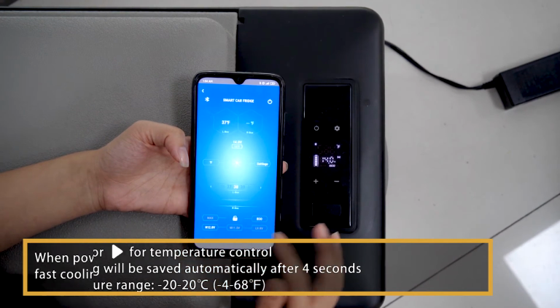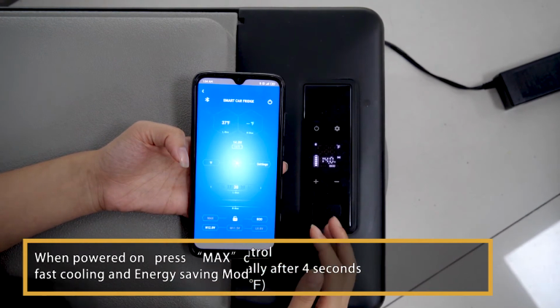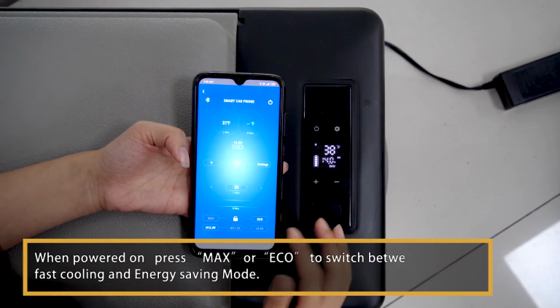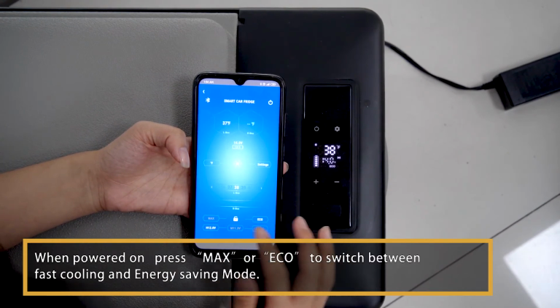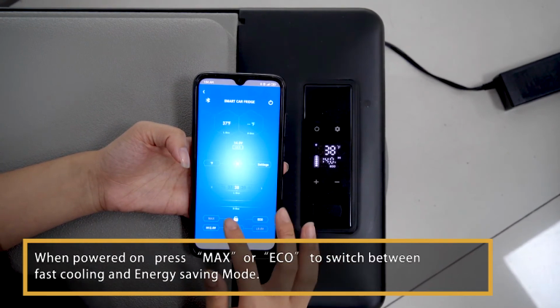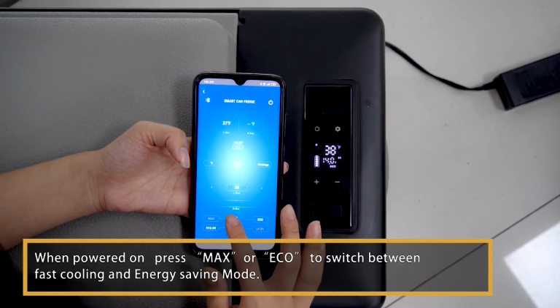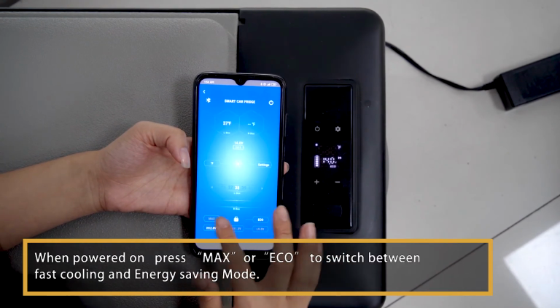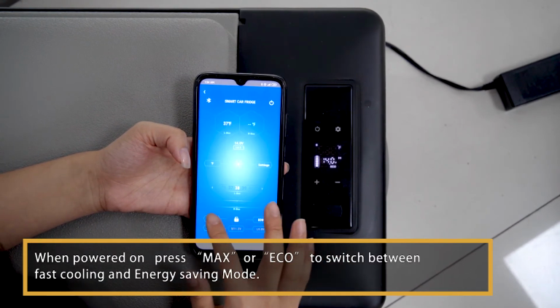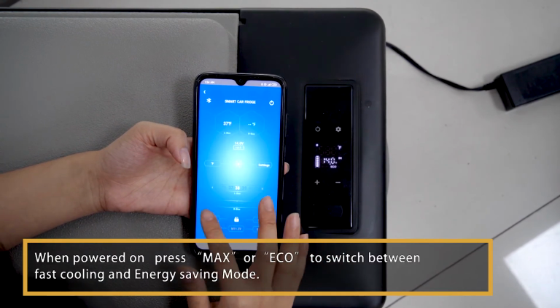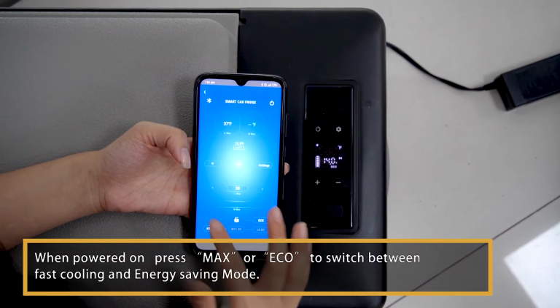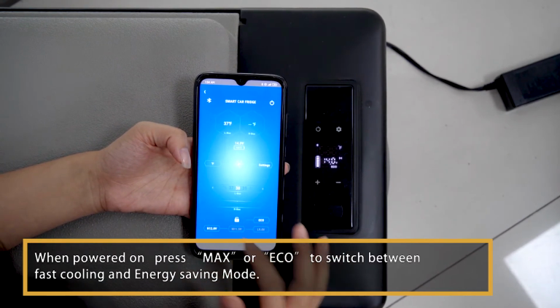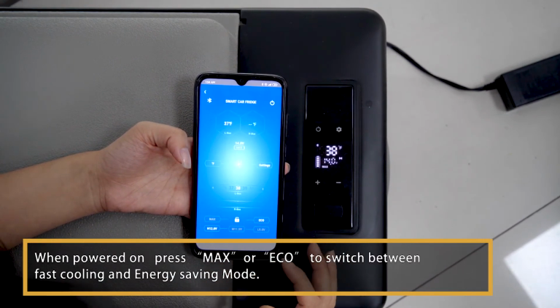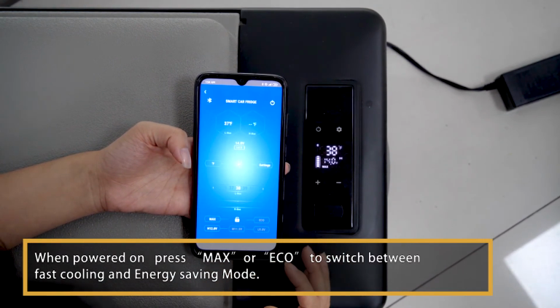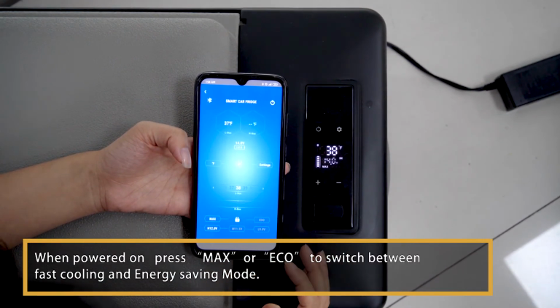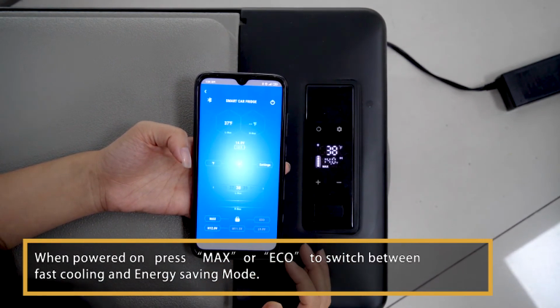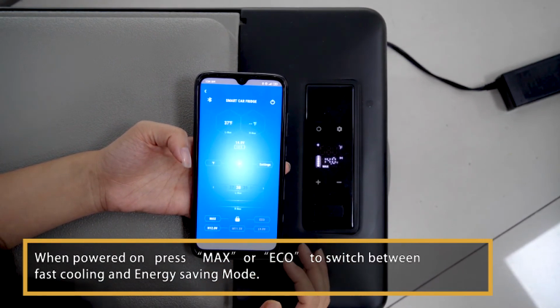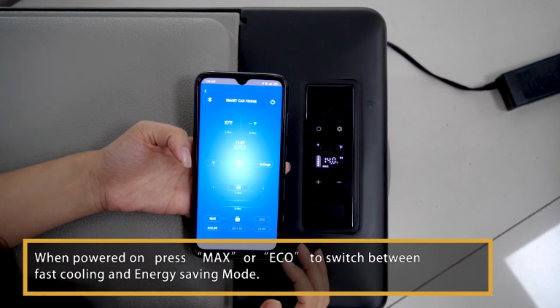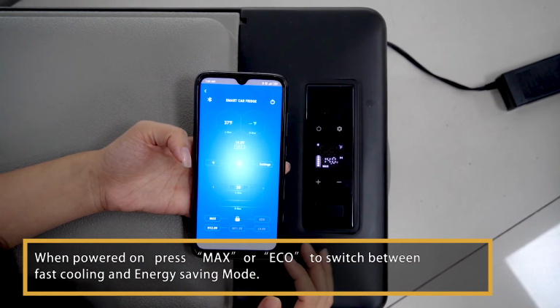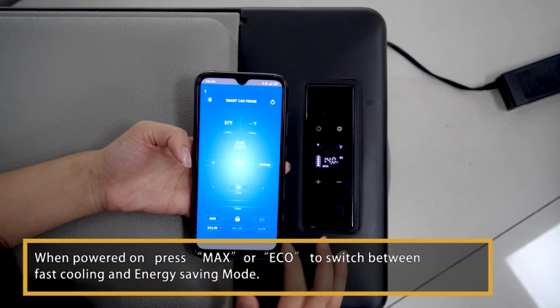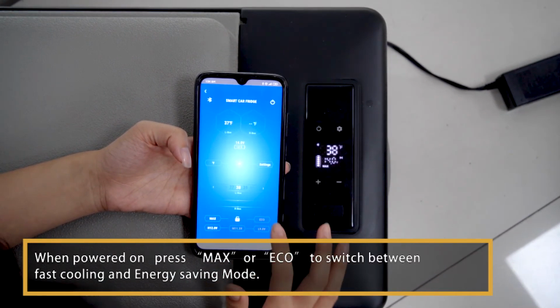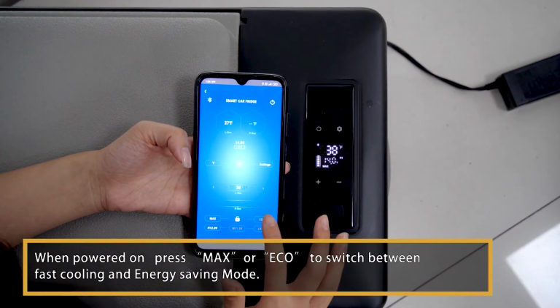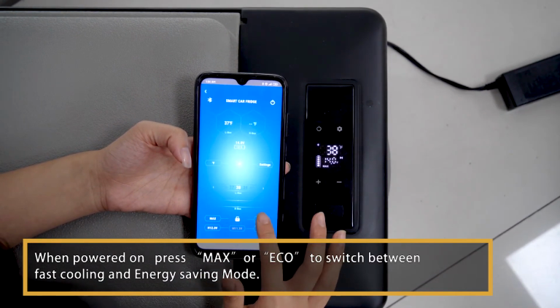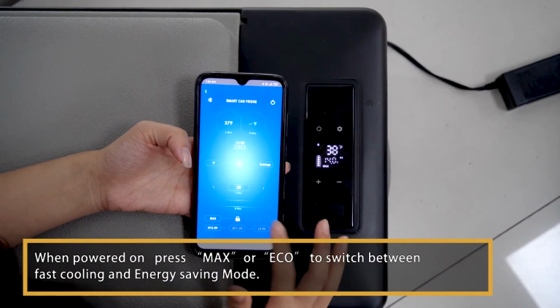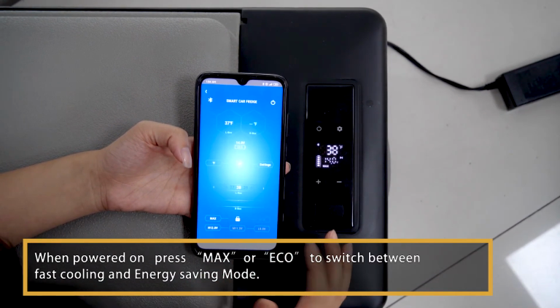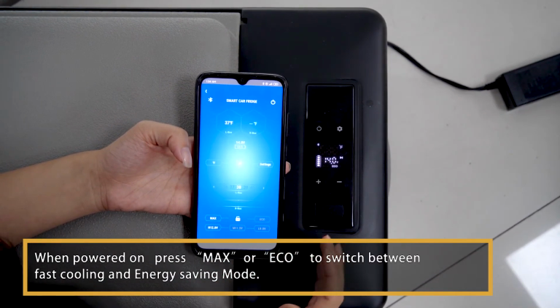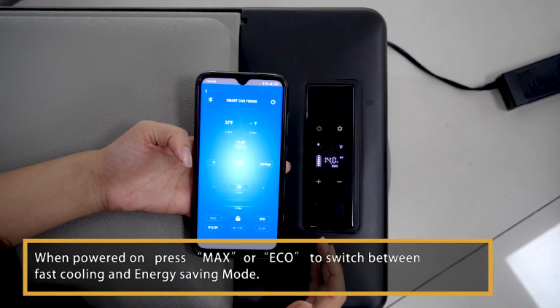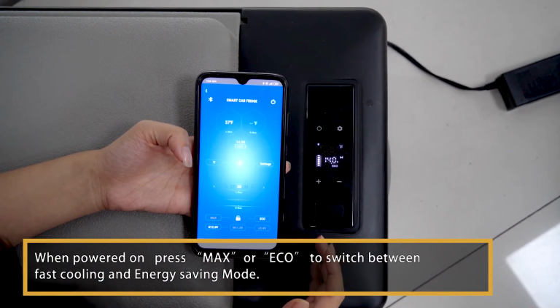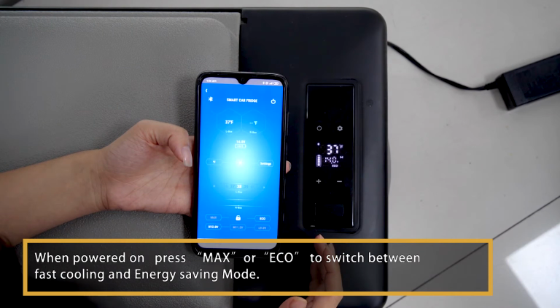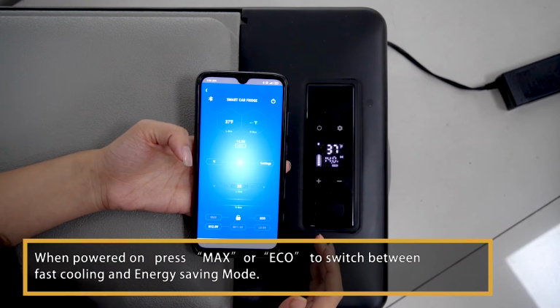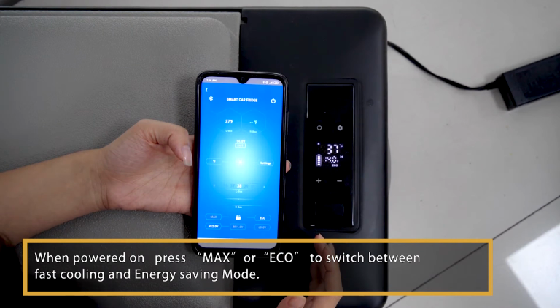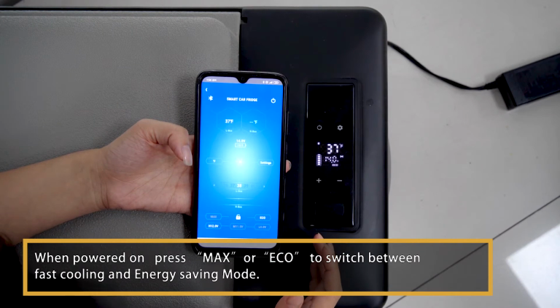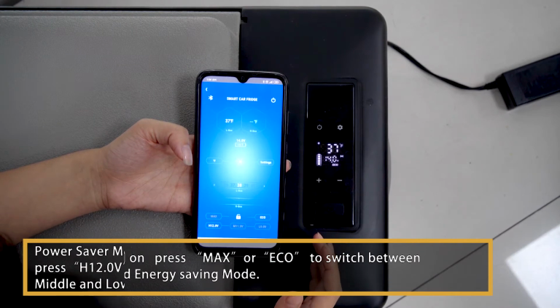When powered on, press MAX or ECO to switch between fast cooling and energy saving mode.